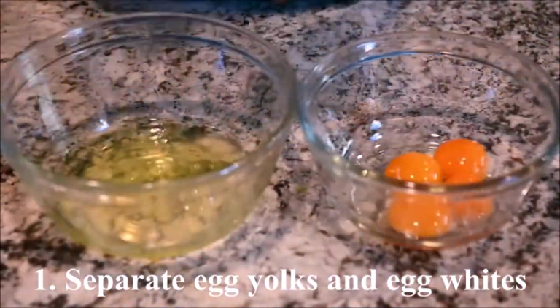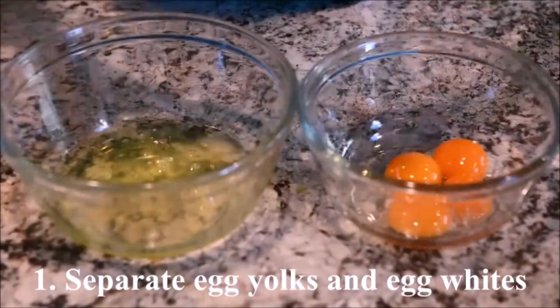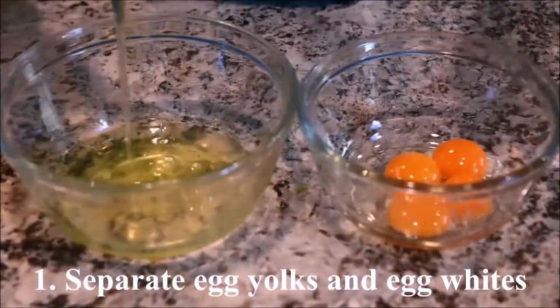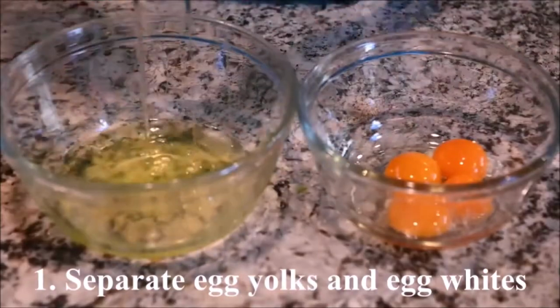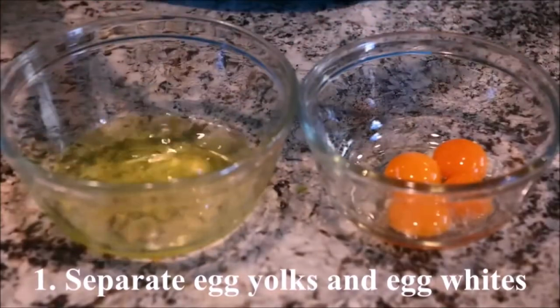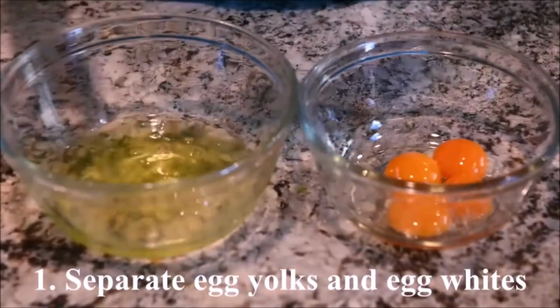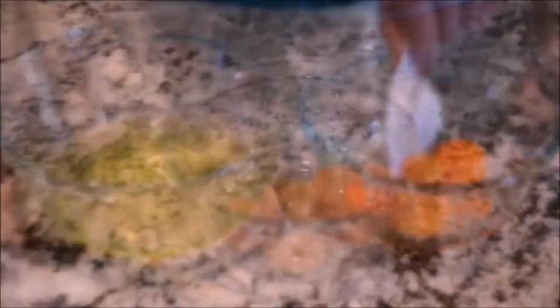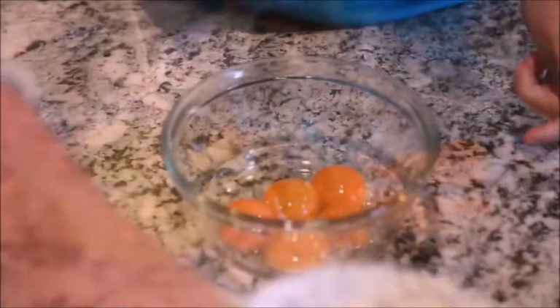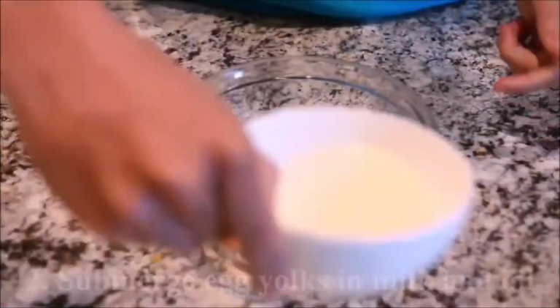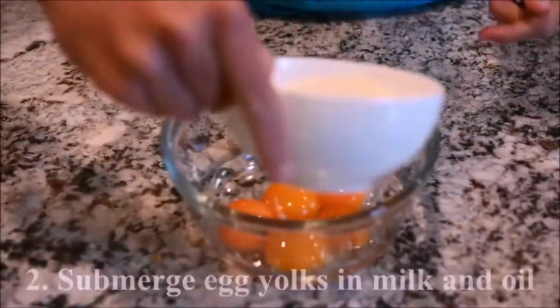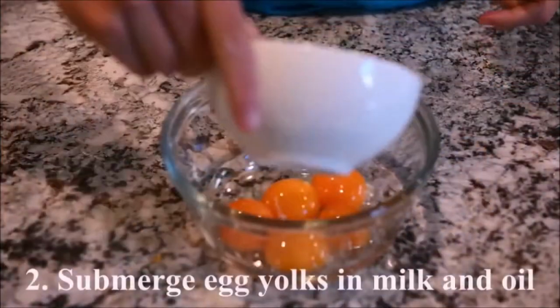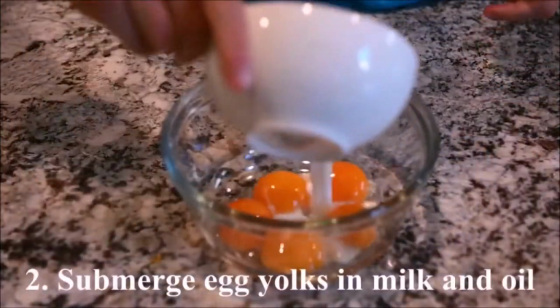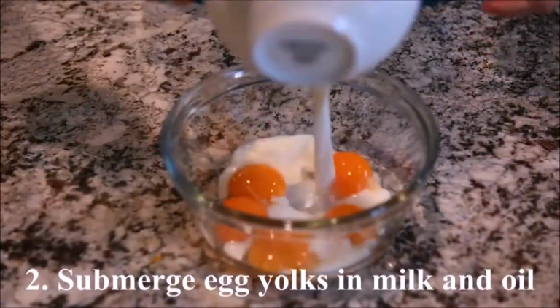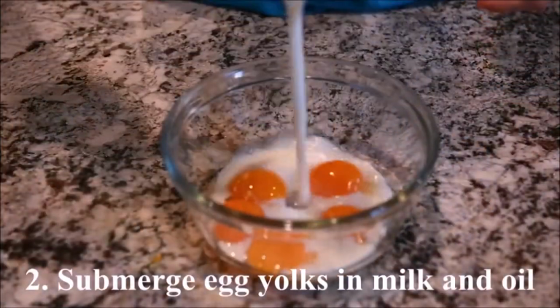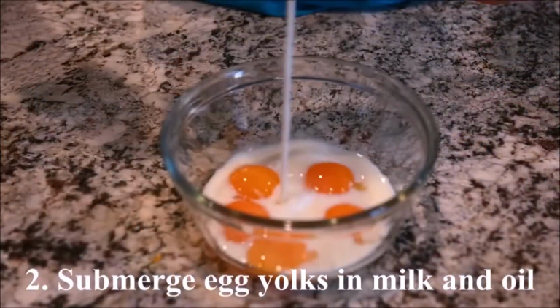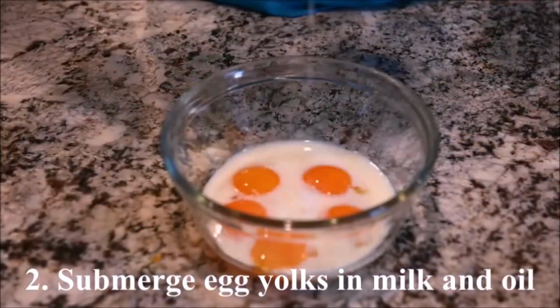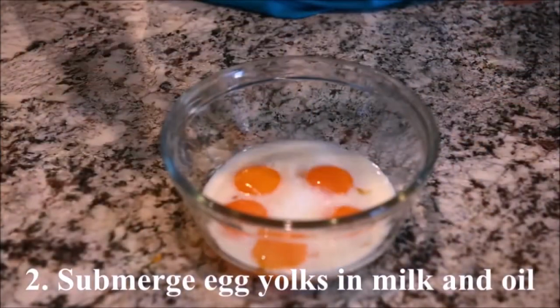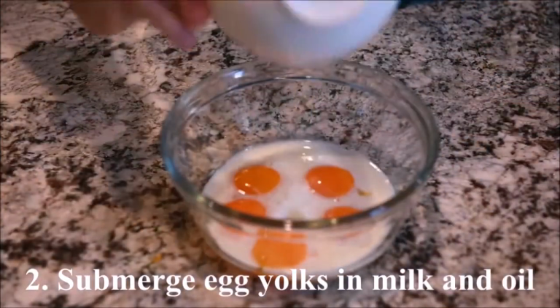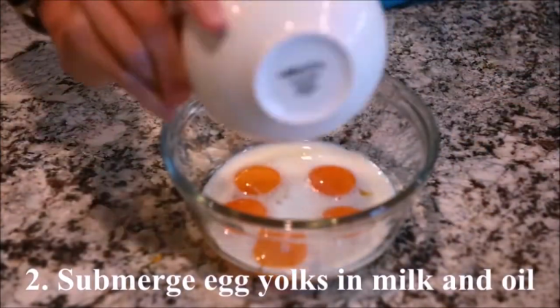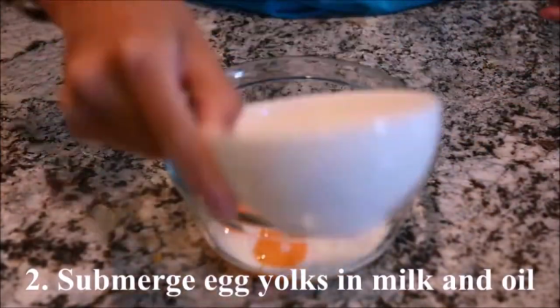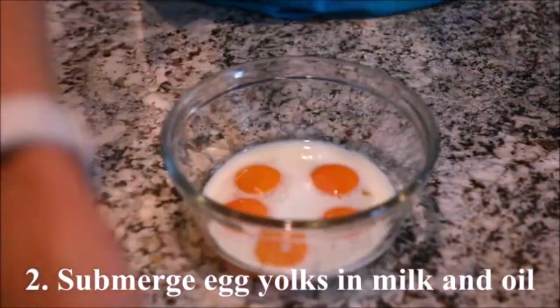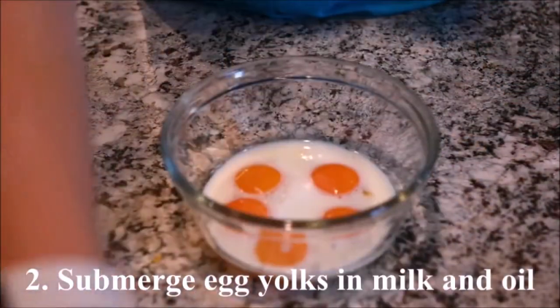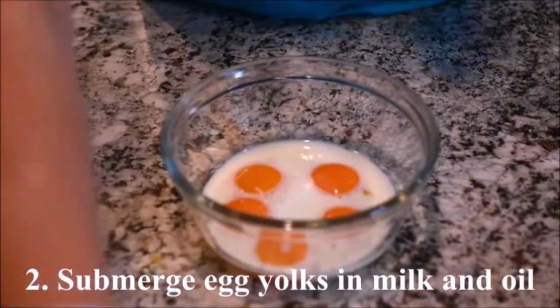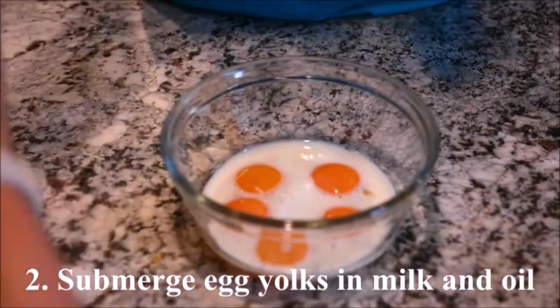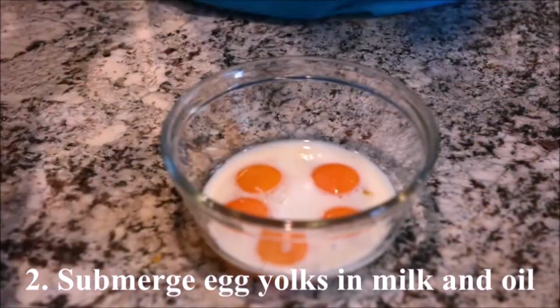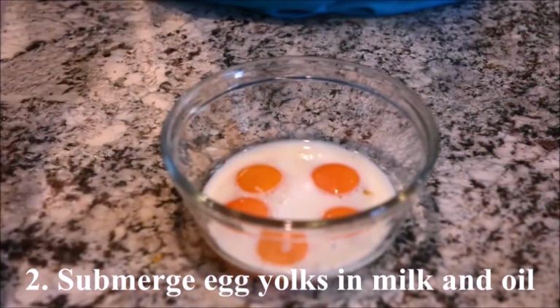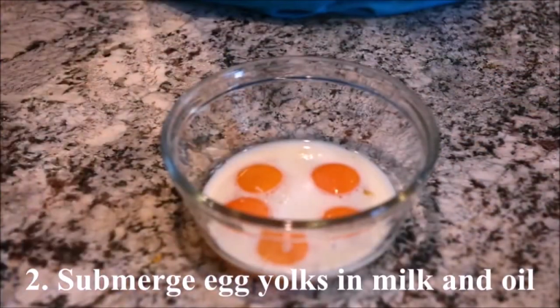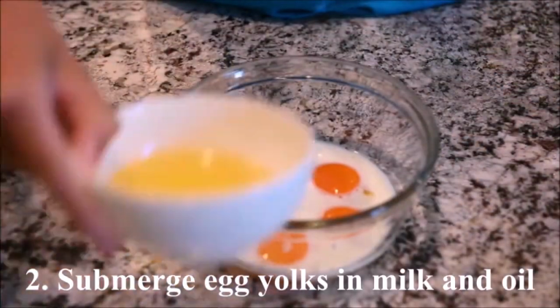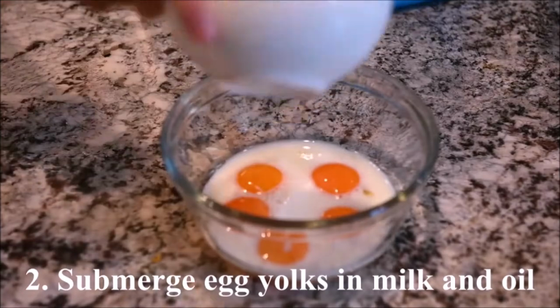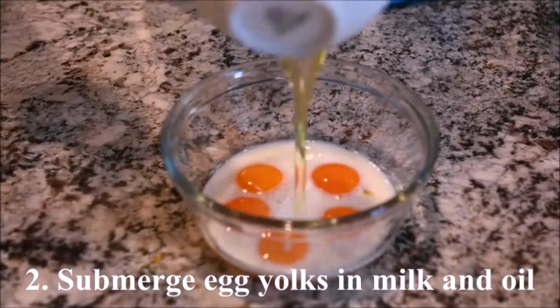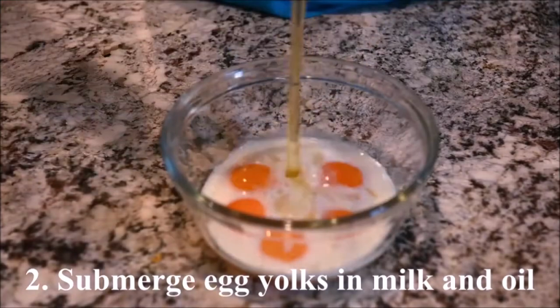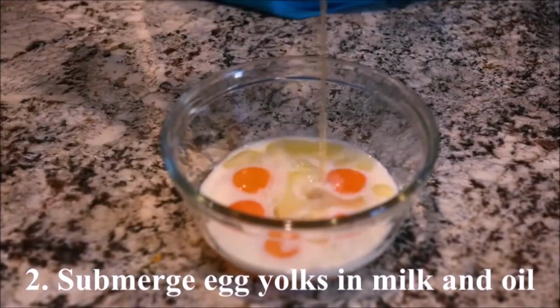Separate the egg yolks and egg whites. Submerge the egg yolks in milk and oil.